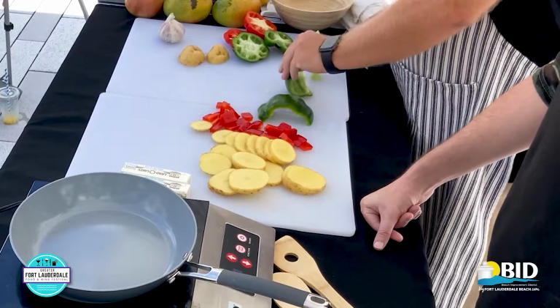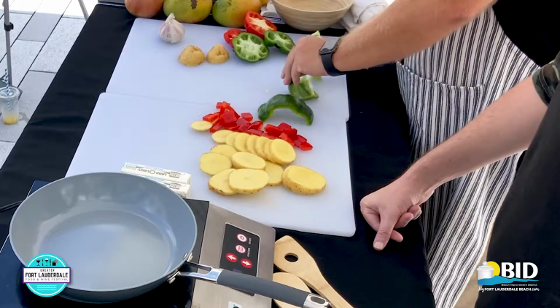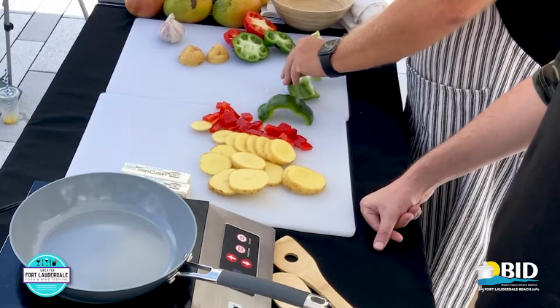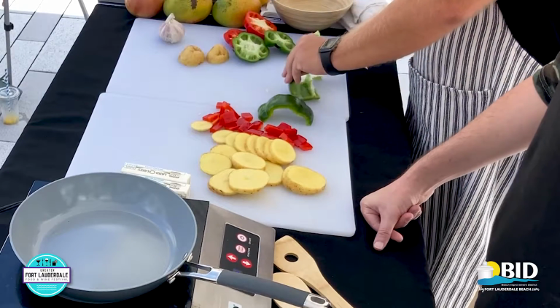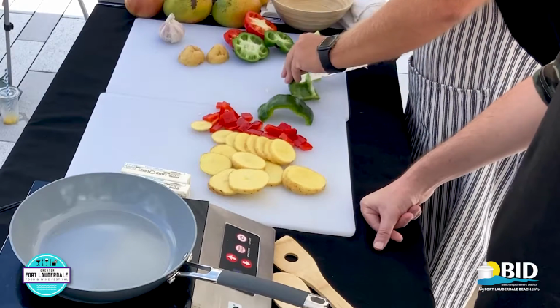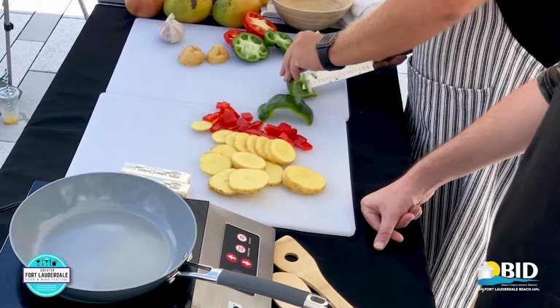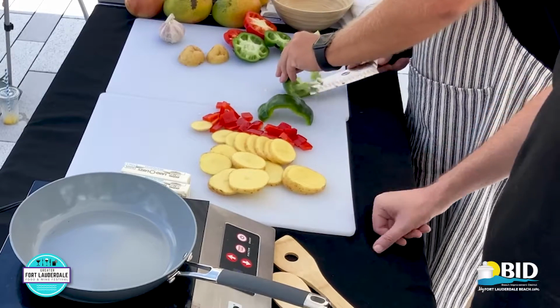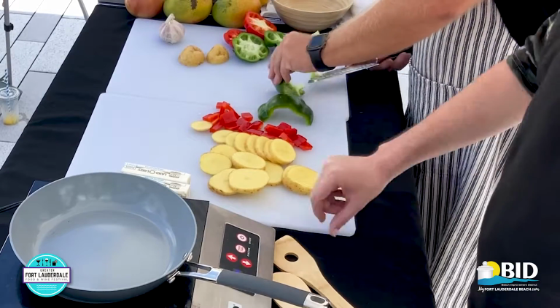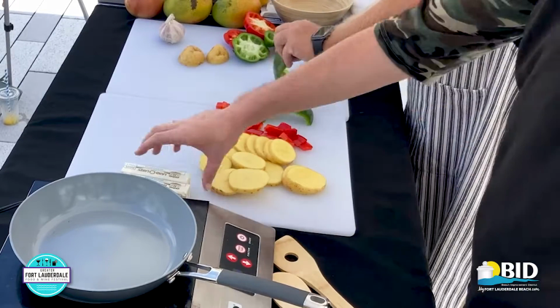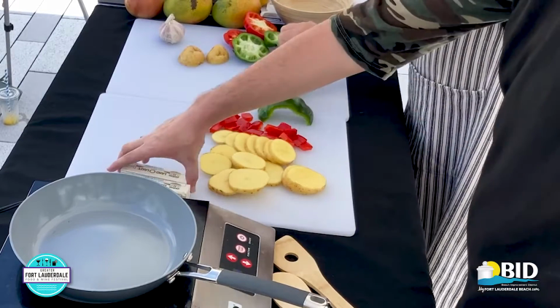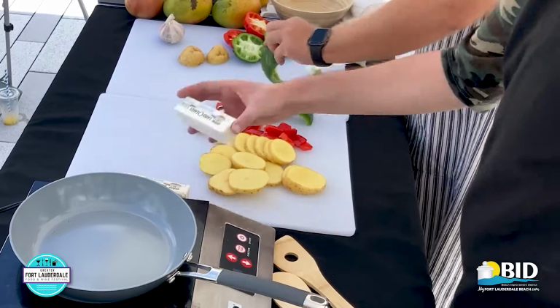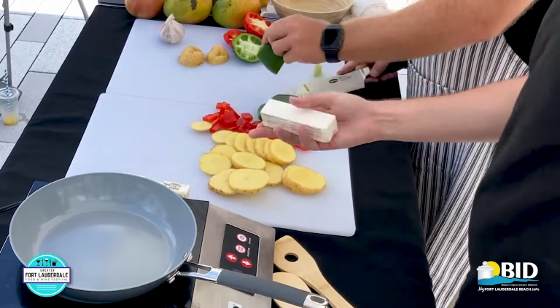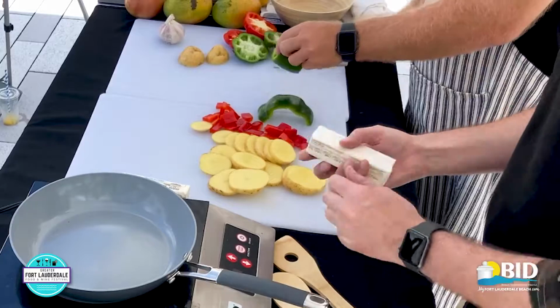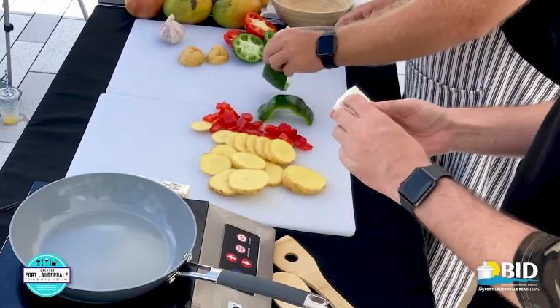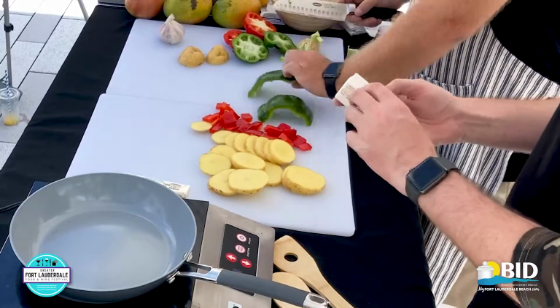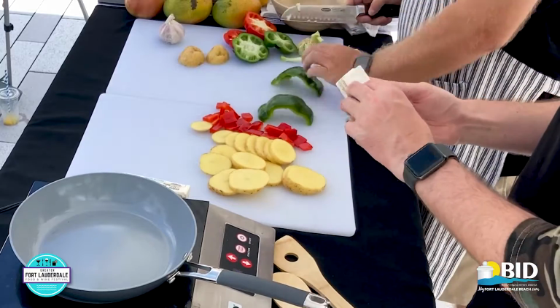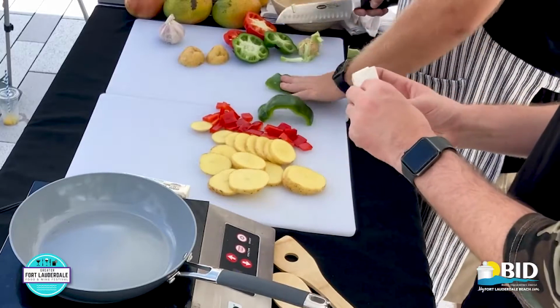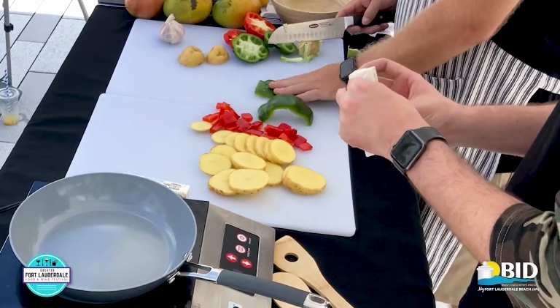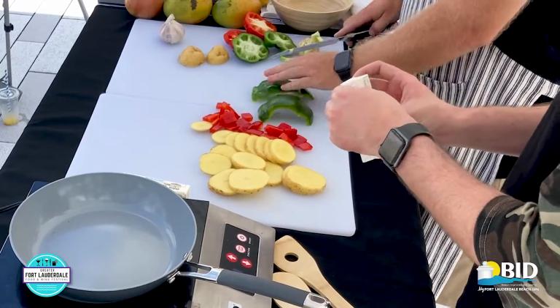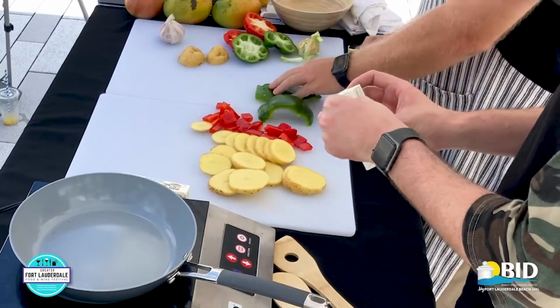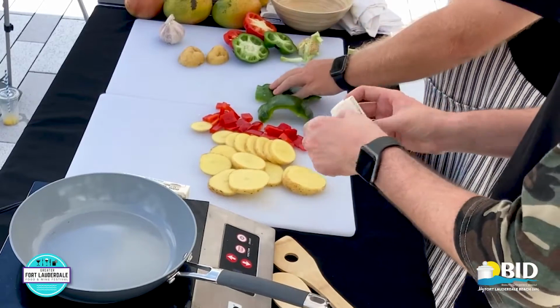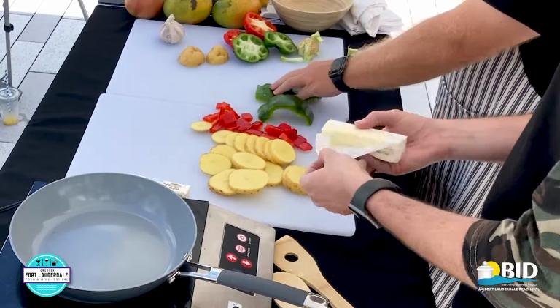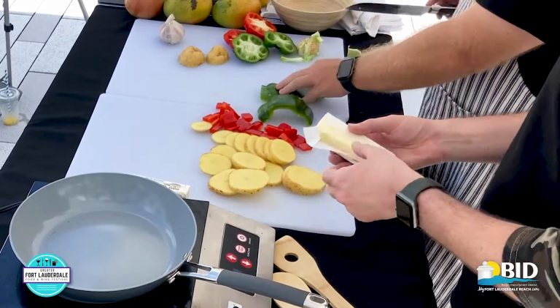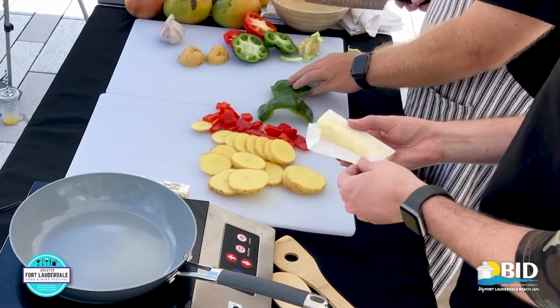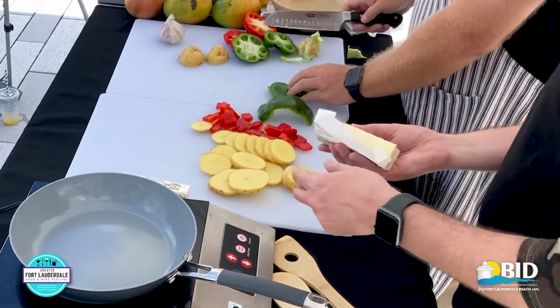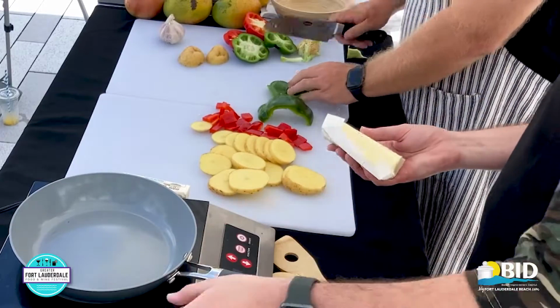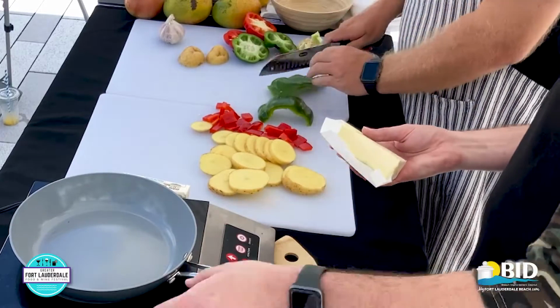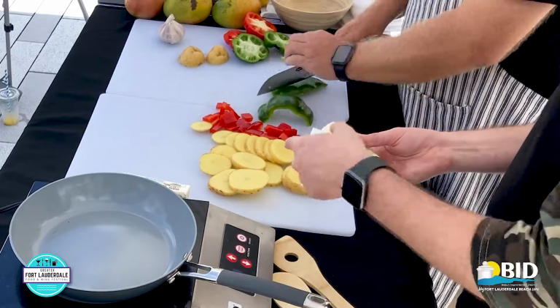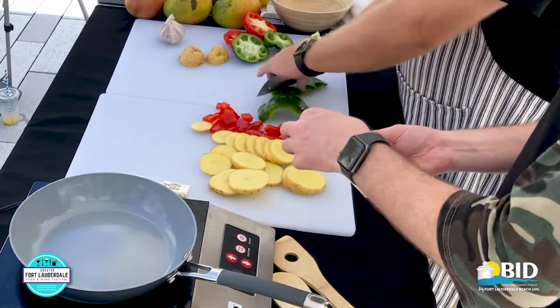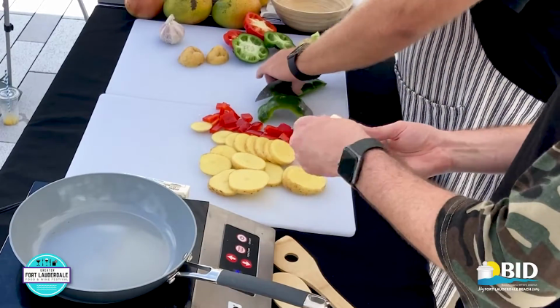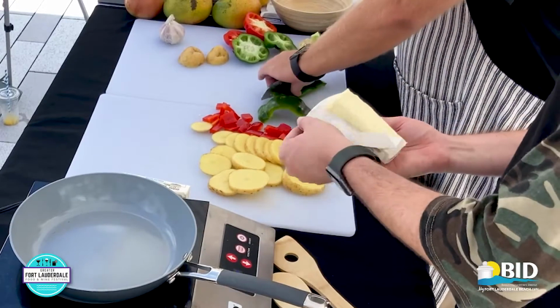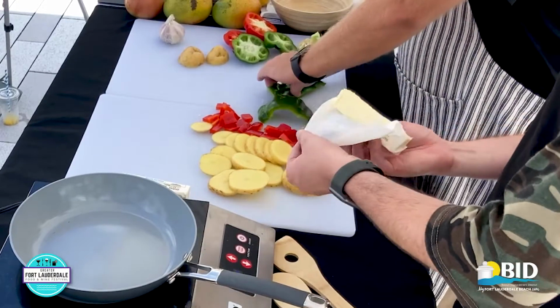You'd put one of those sticks of butter in that first pan. Put a stick of butter in the large one.